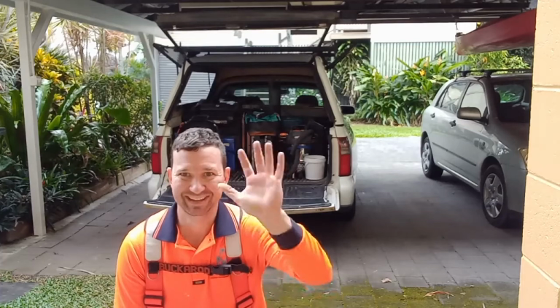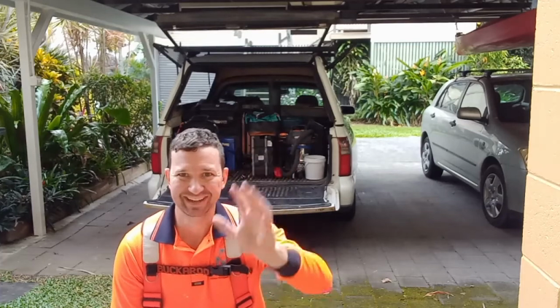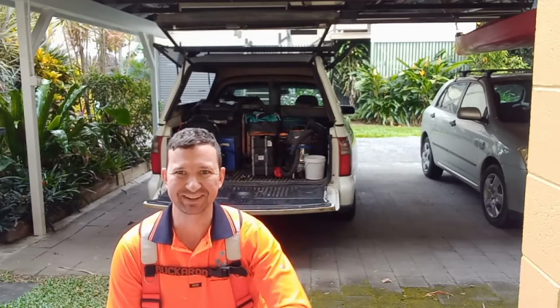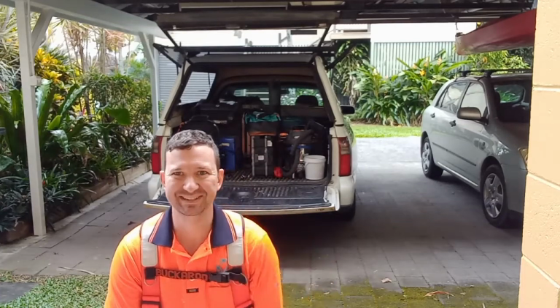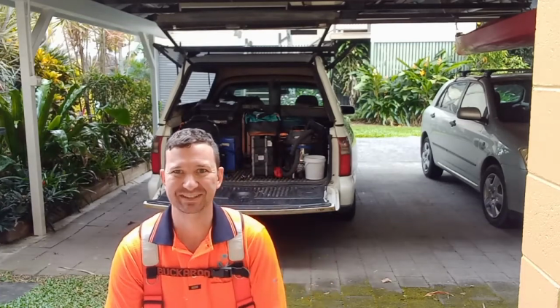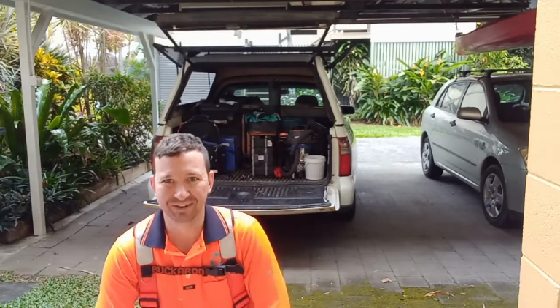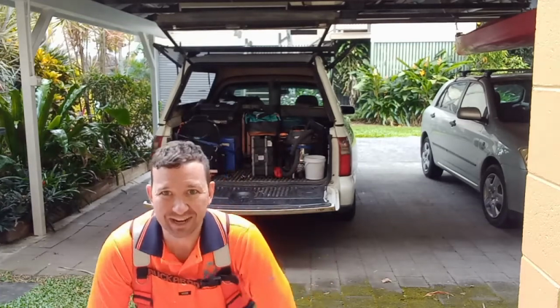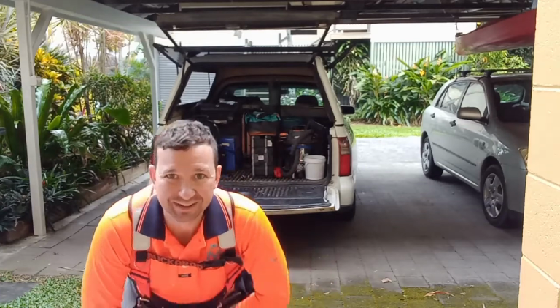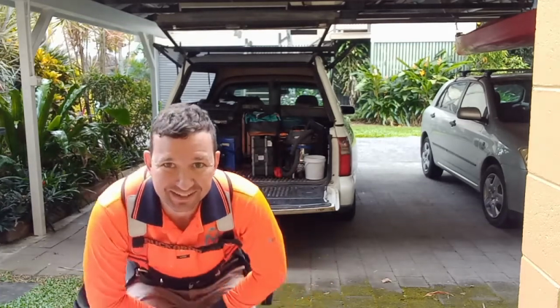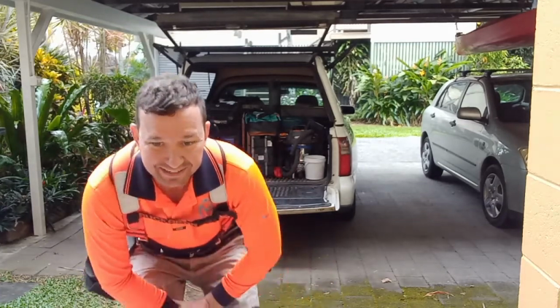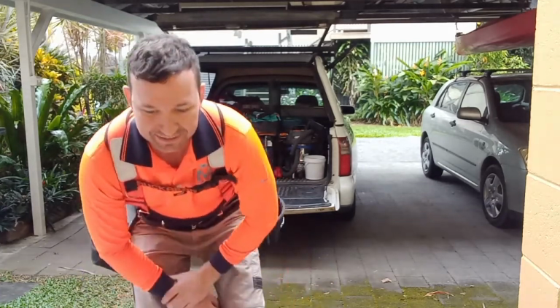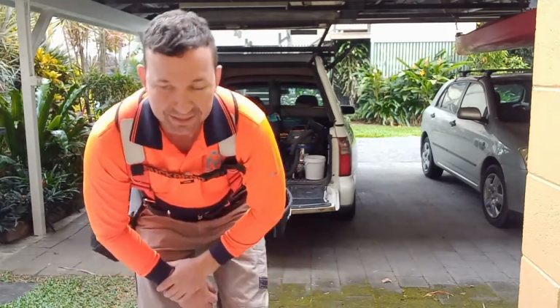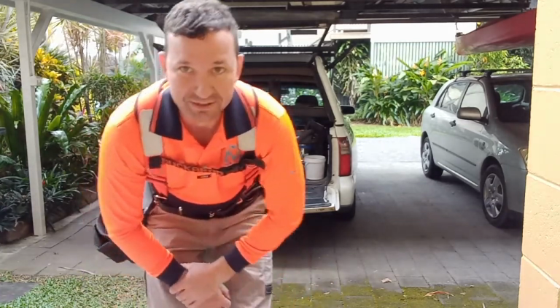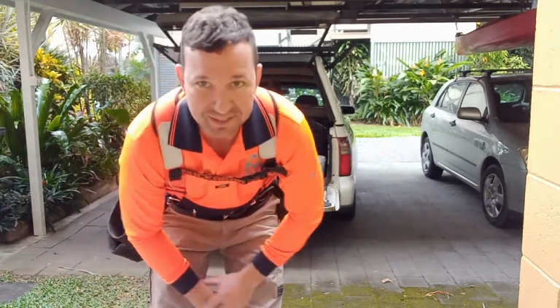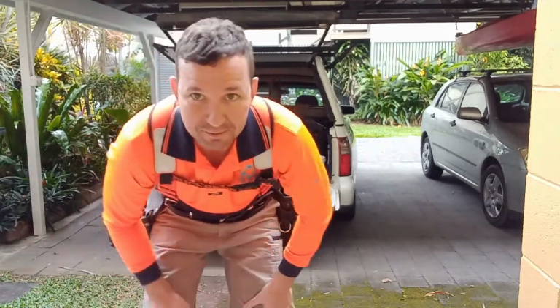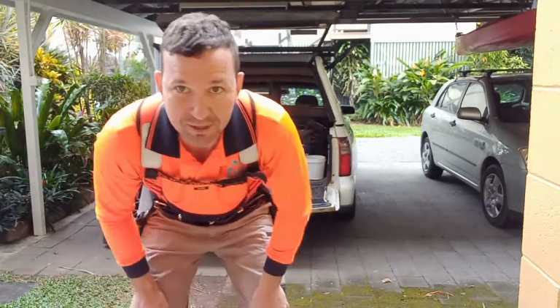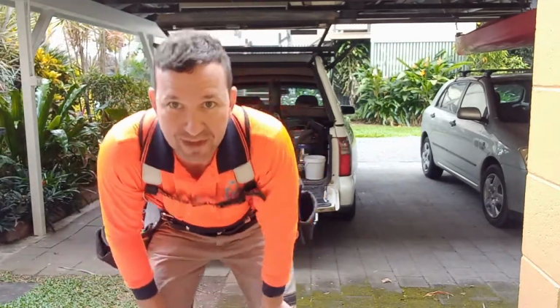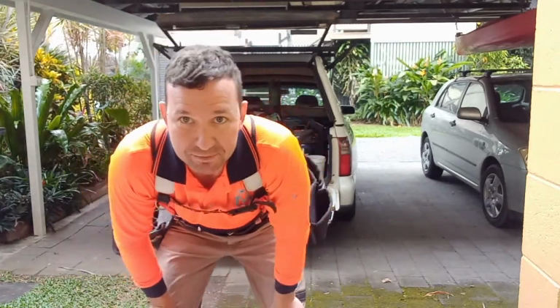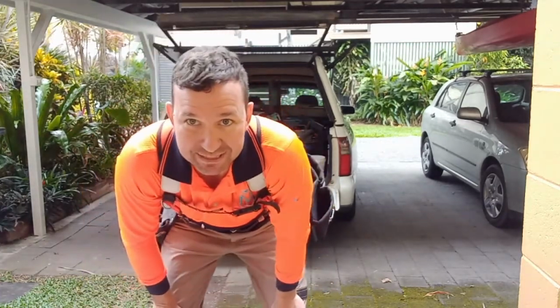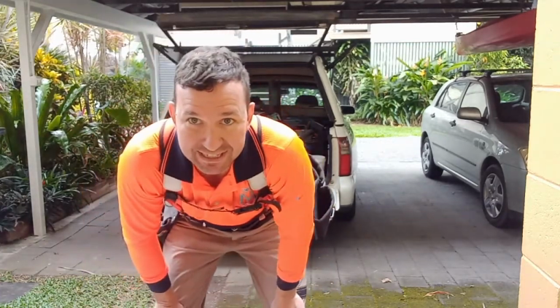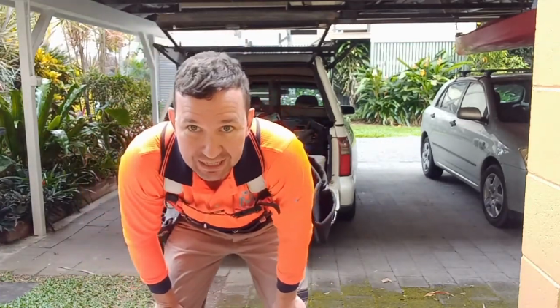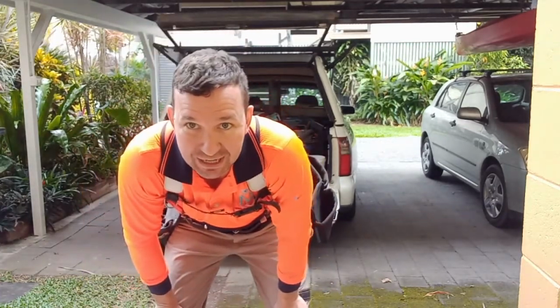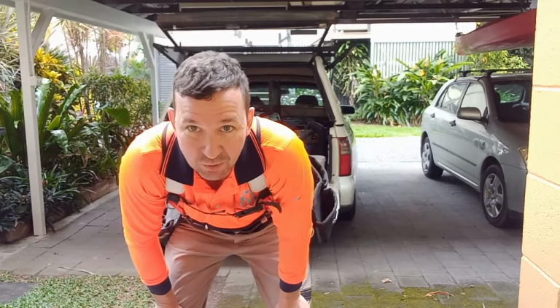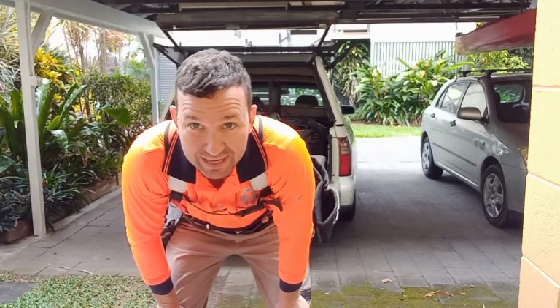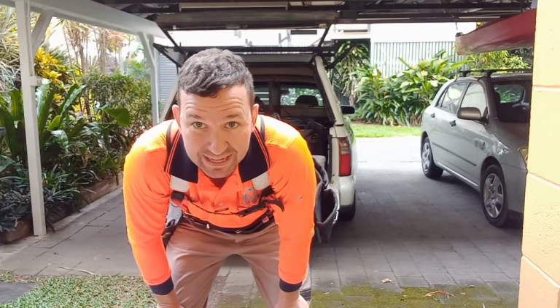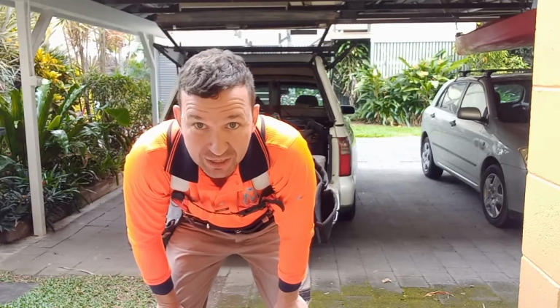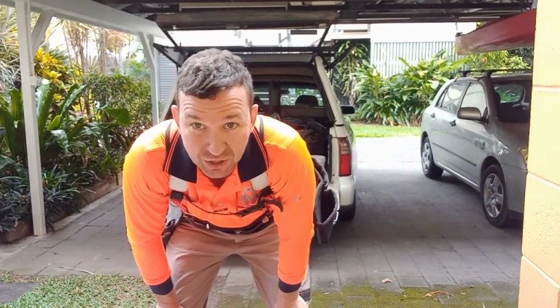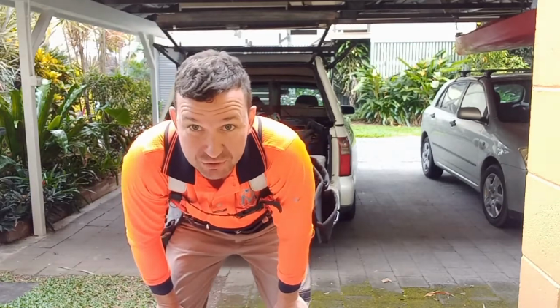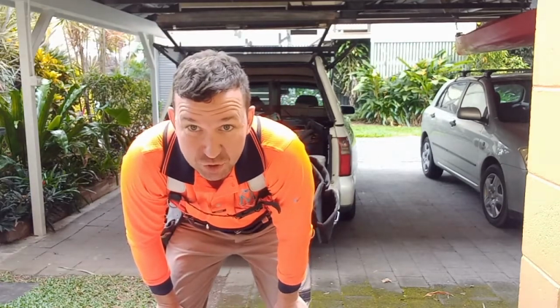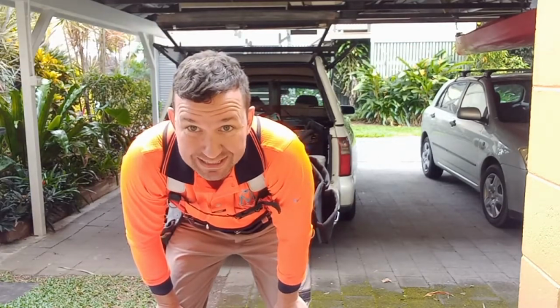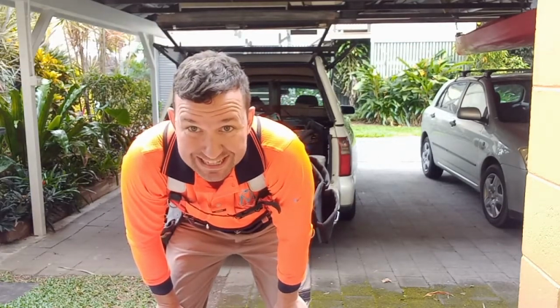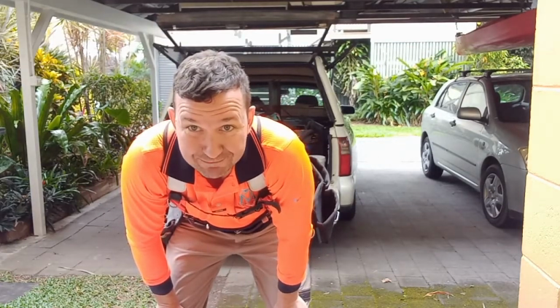Hey guys, Chris here from Middle of the Carpentry. We're going to go through a tool belt setup.